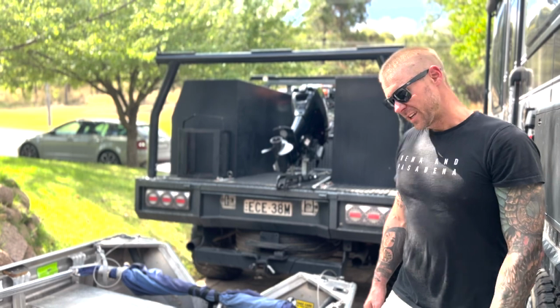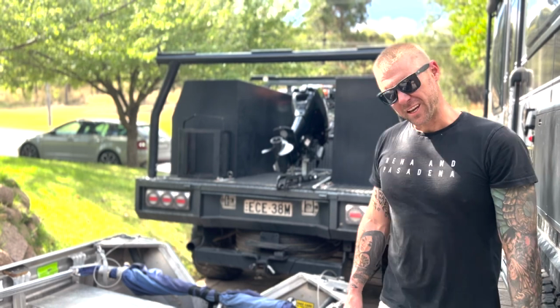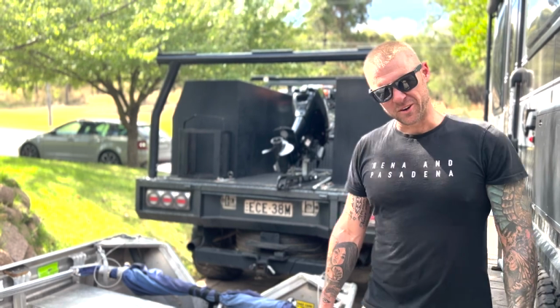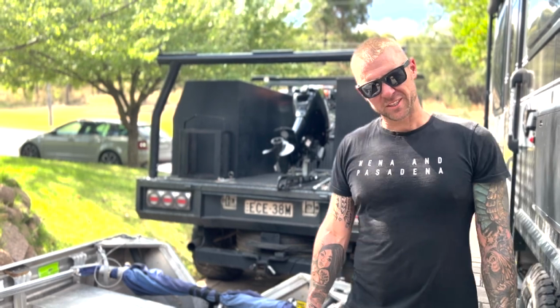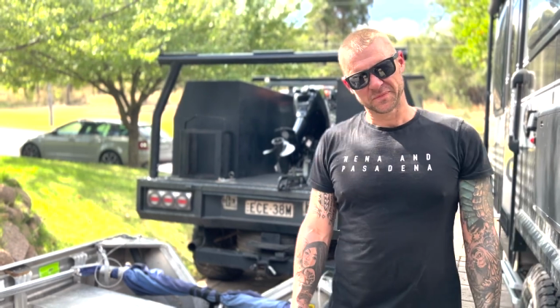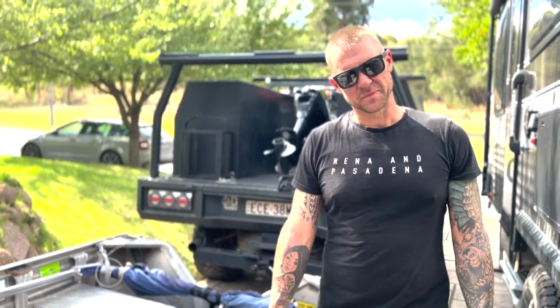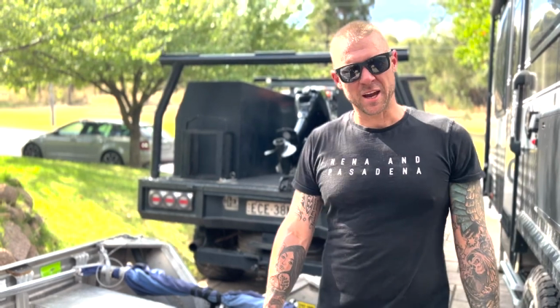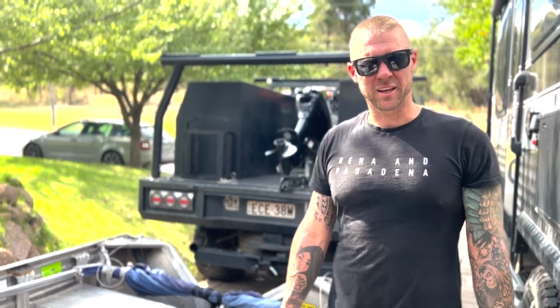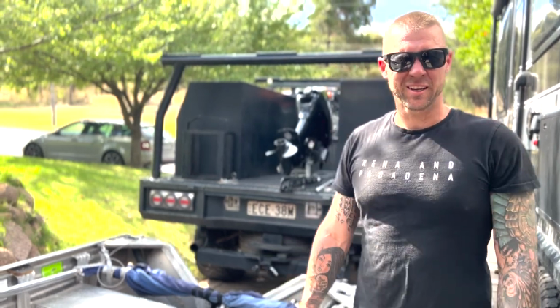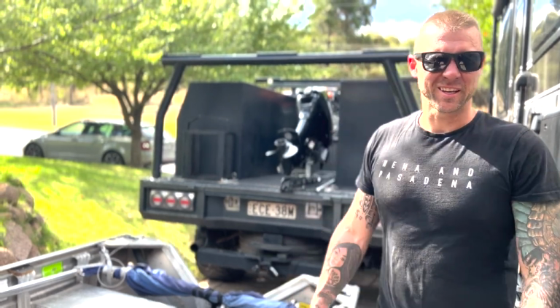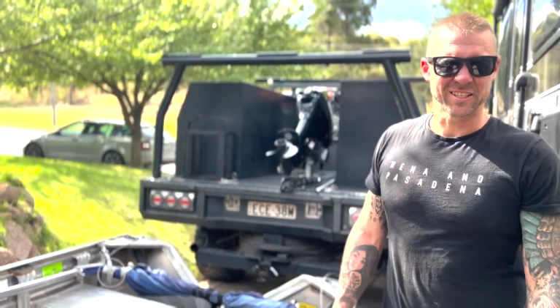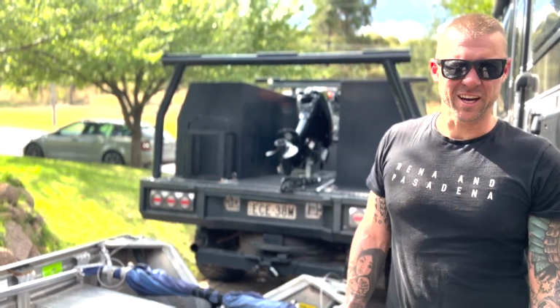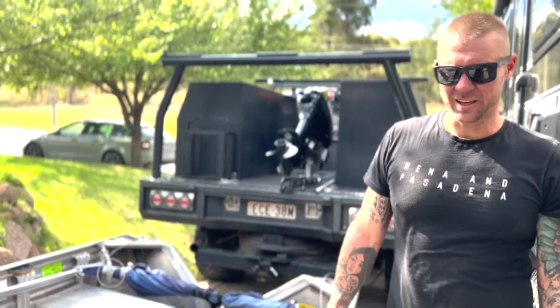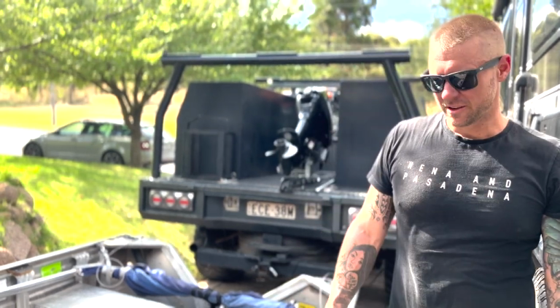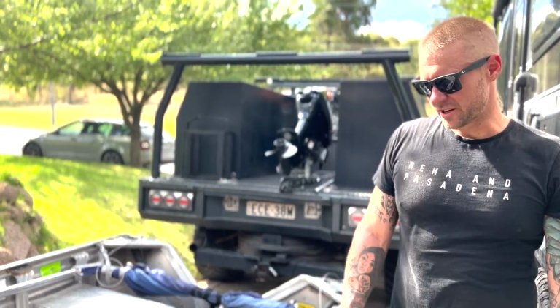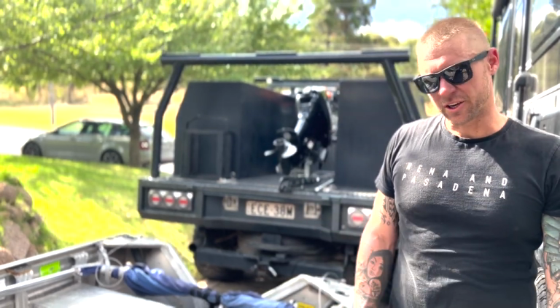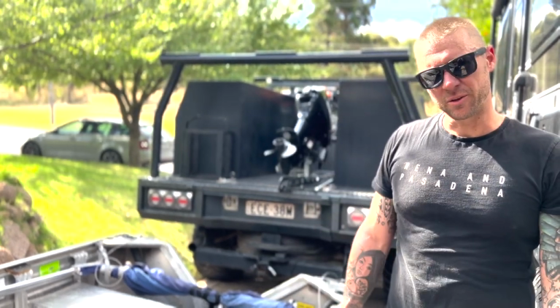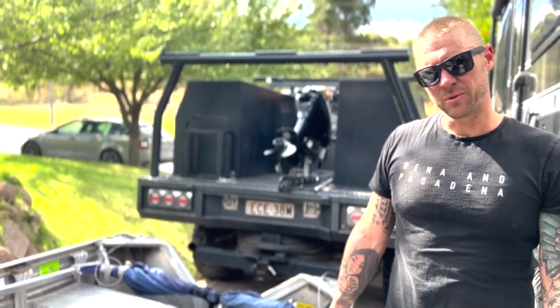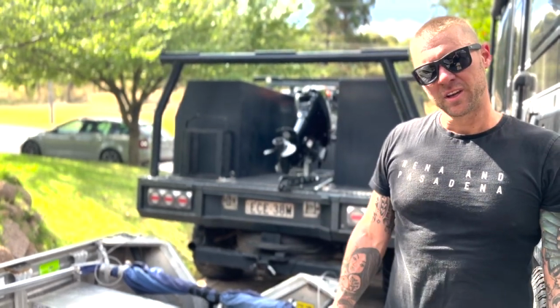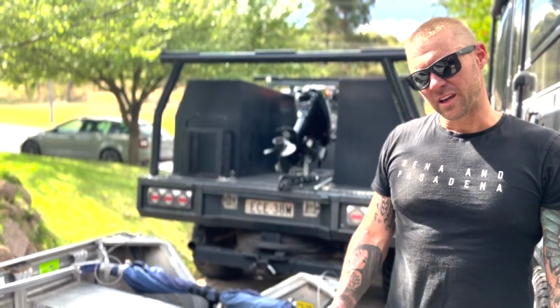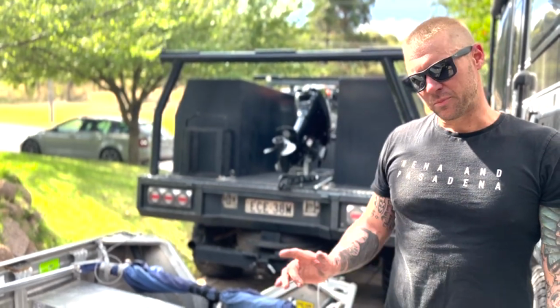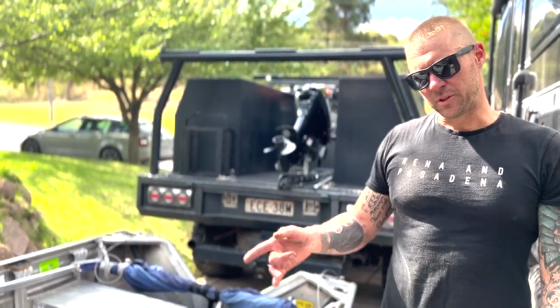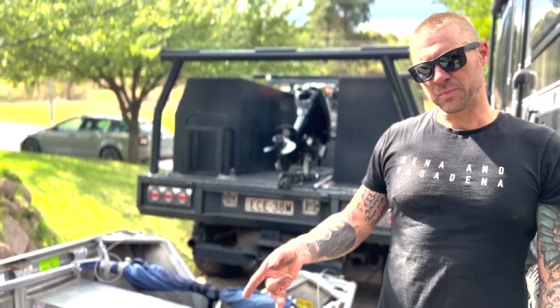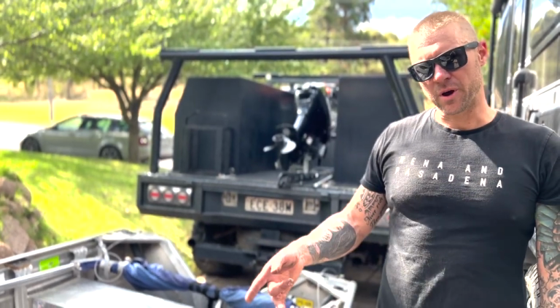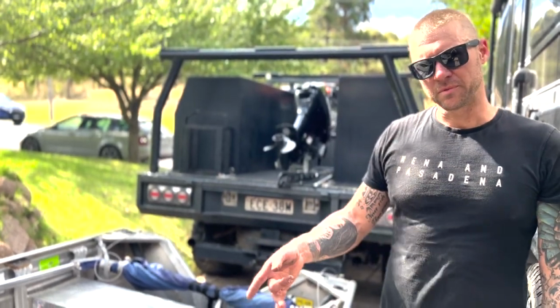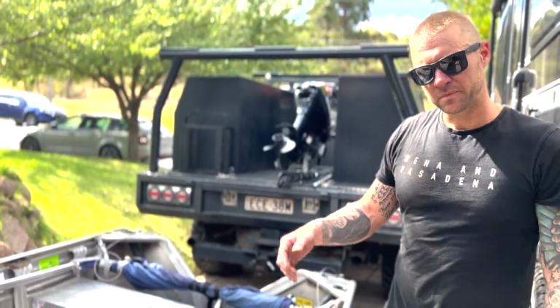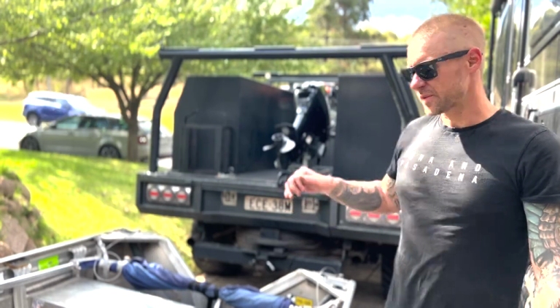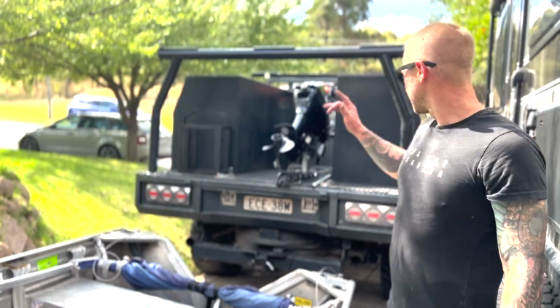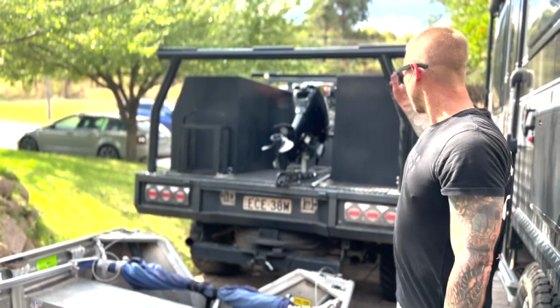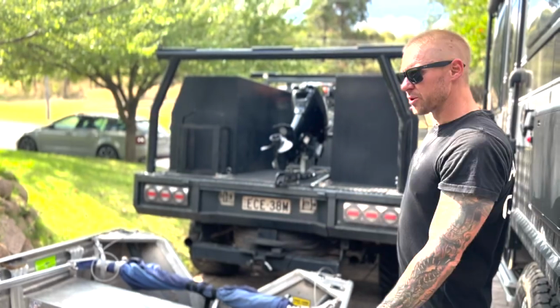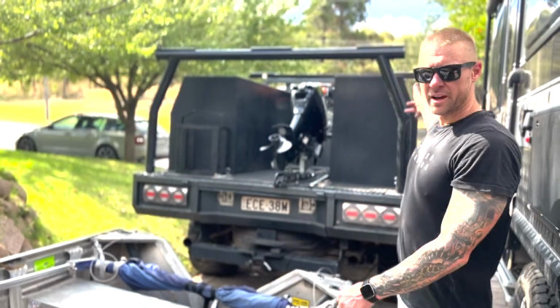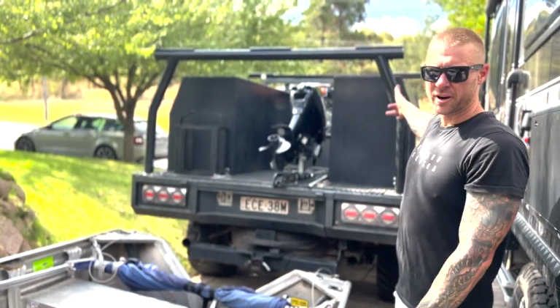Hey guys, Matt here and today I'm going to show you how to put this boat on that ute.